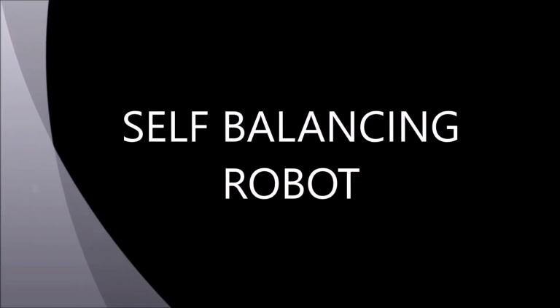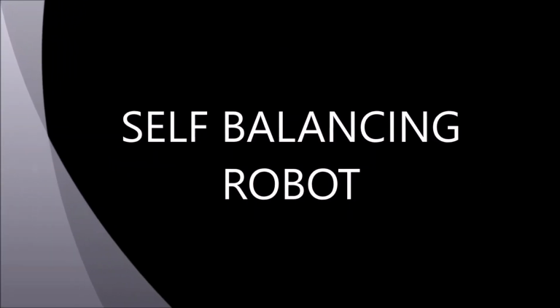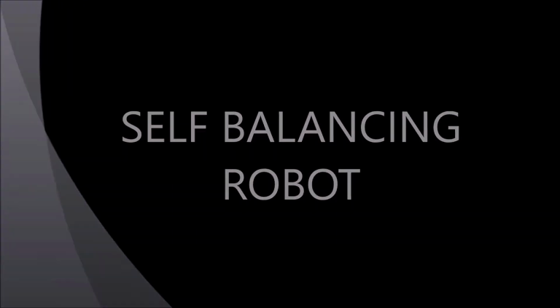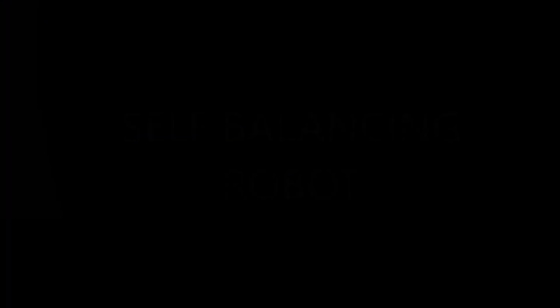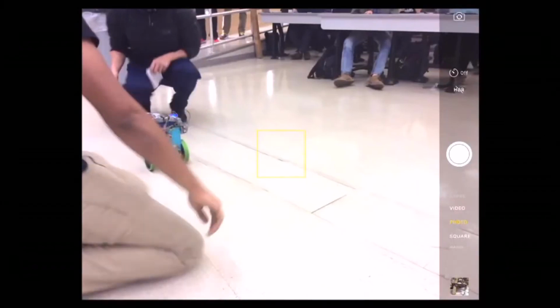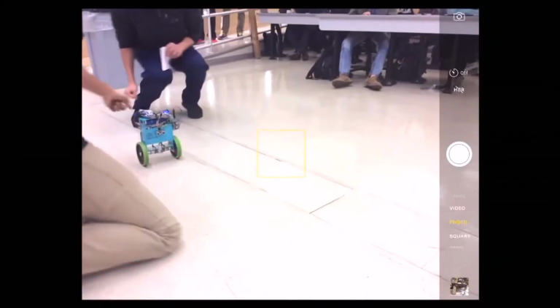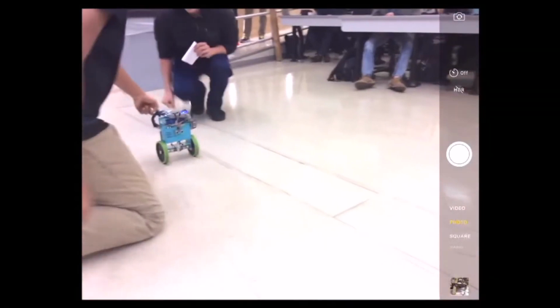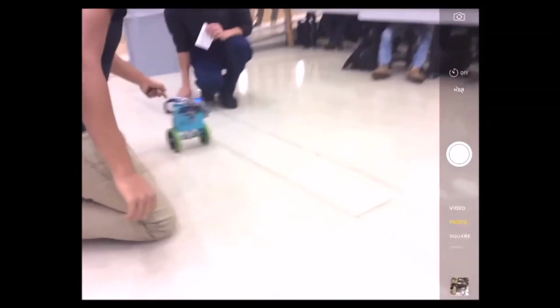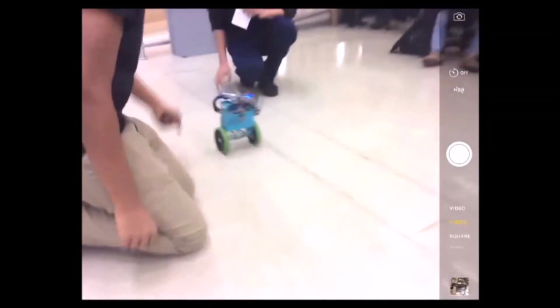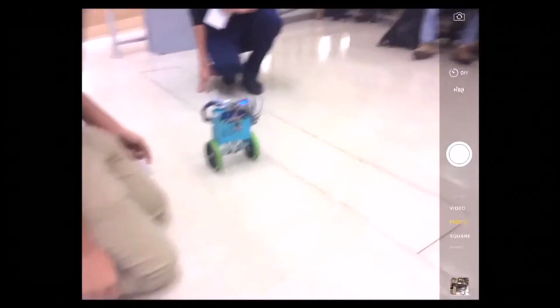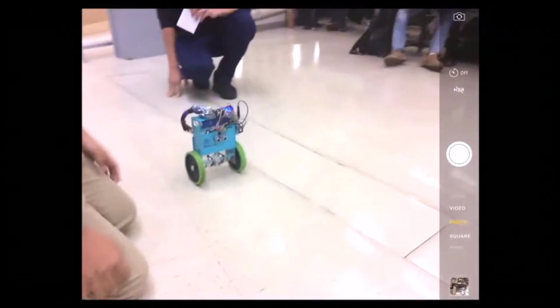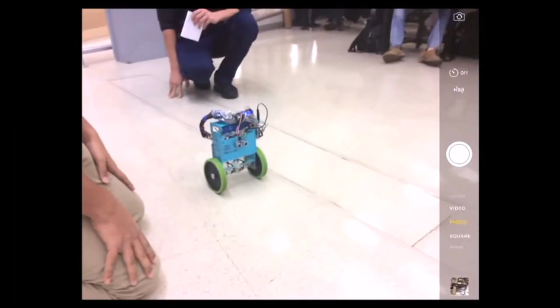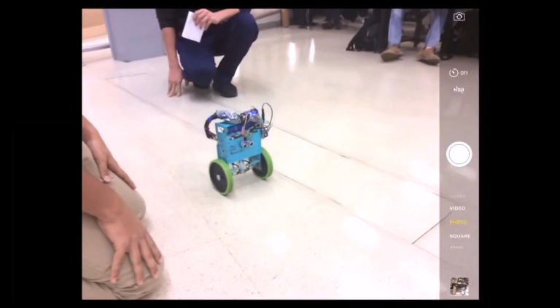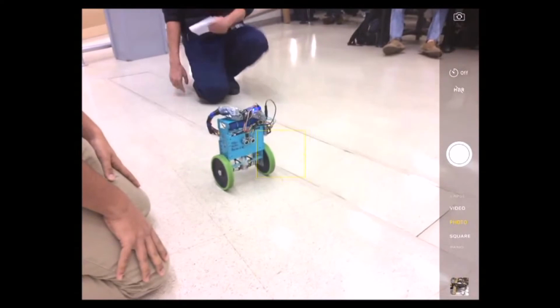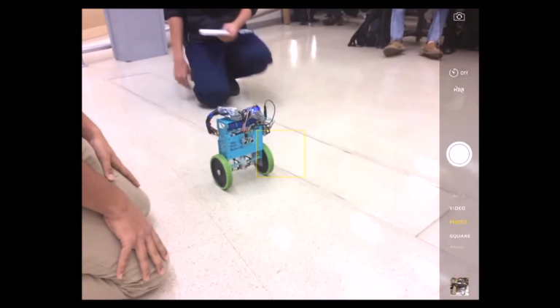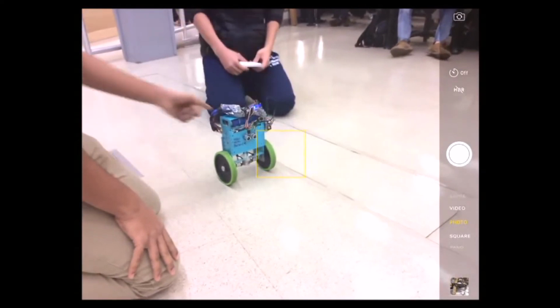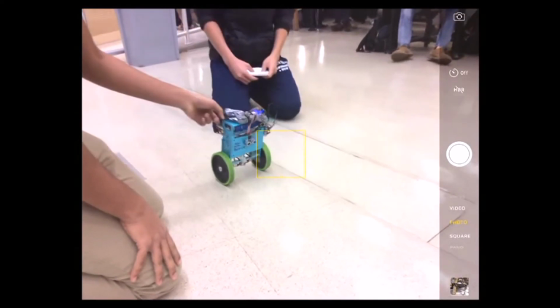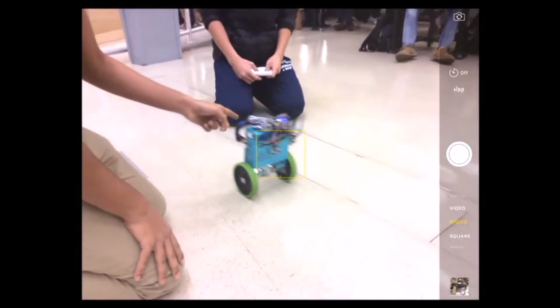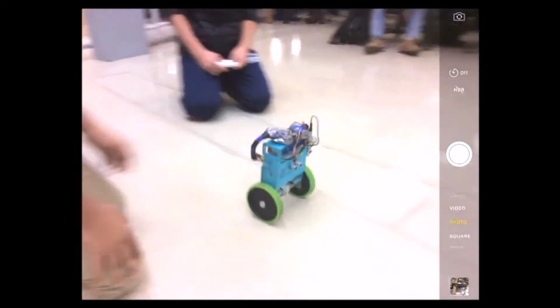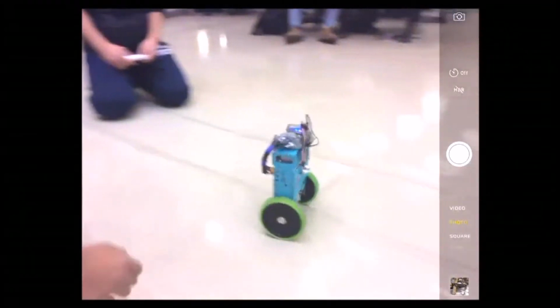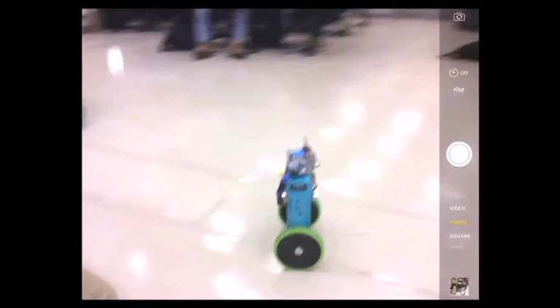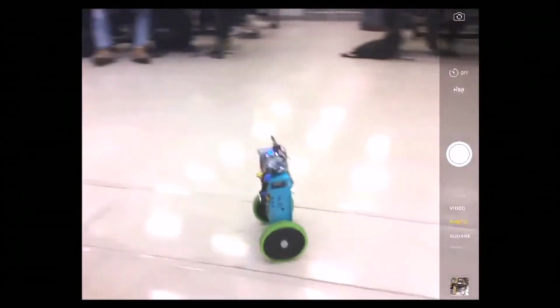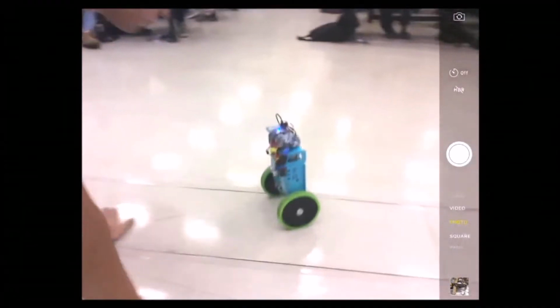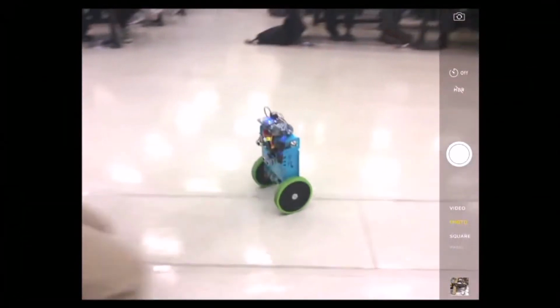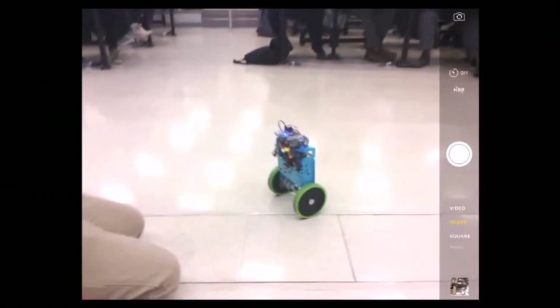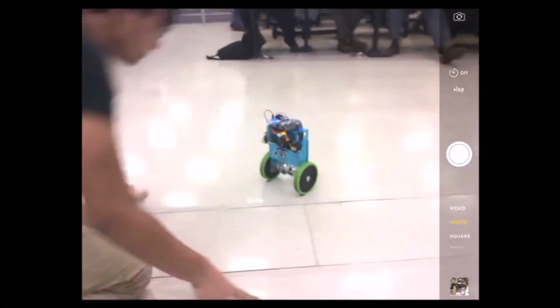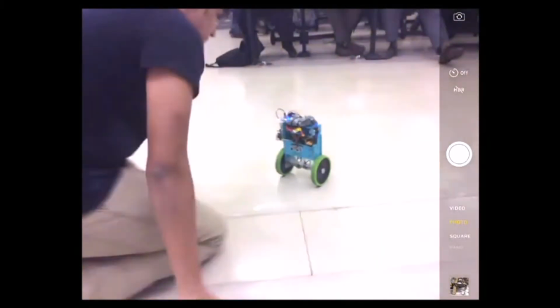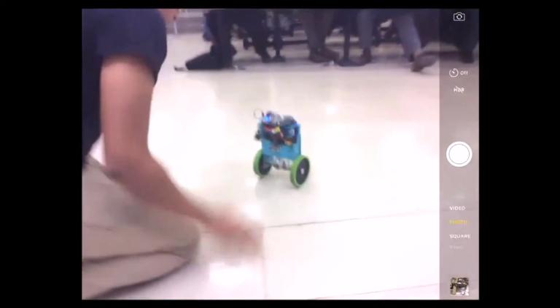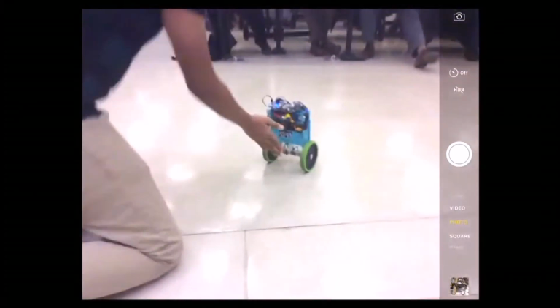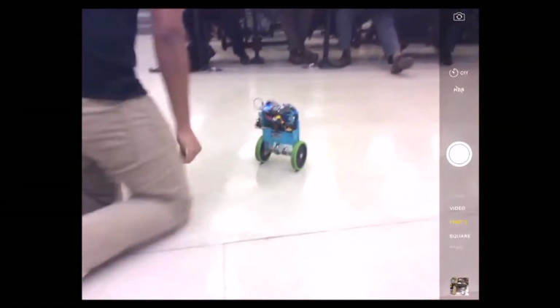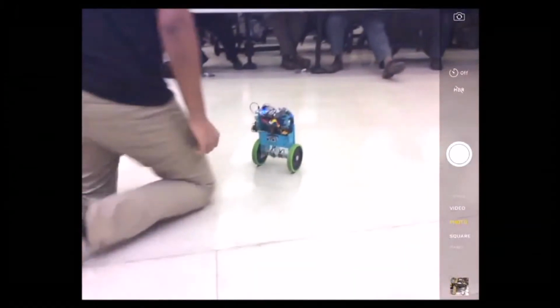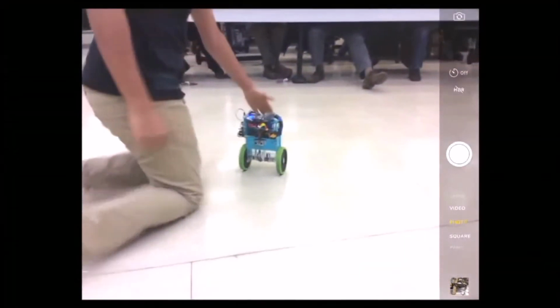Good afternoon. Routine 46. We bought the self-balancing robot, so use this two-wheel. Thank you.